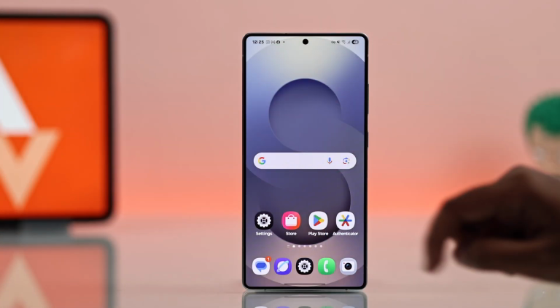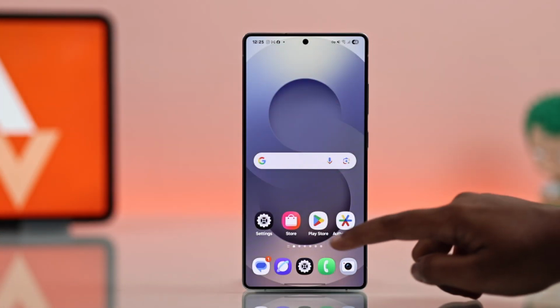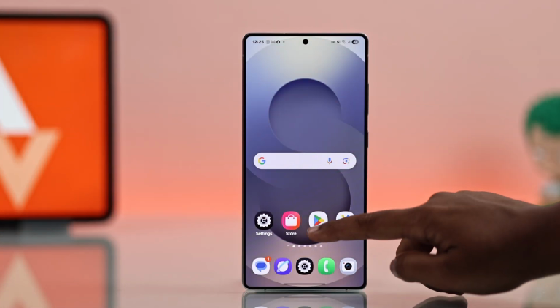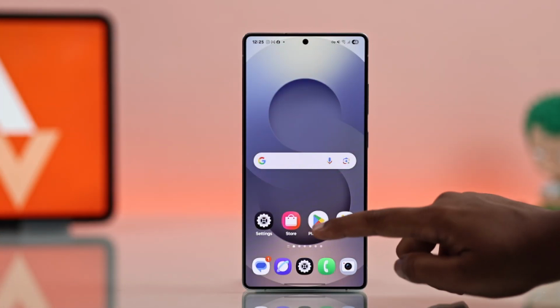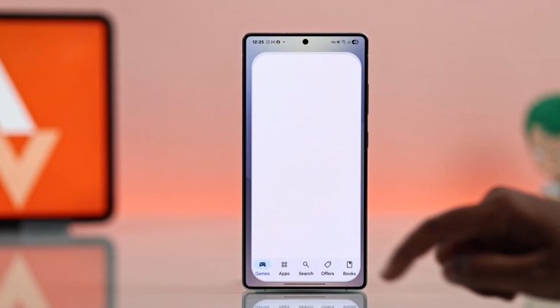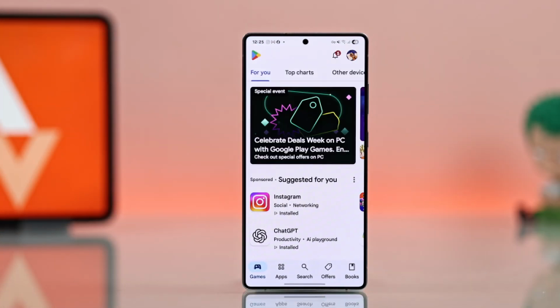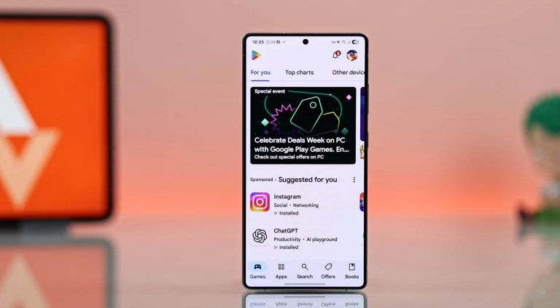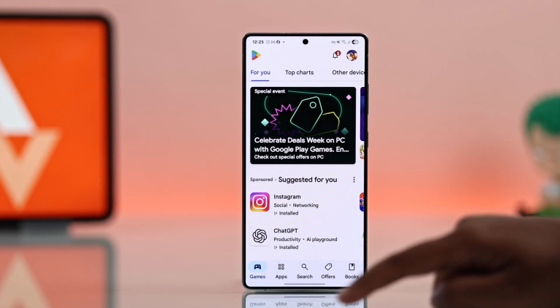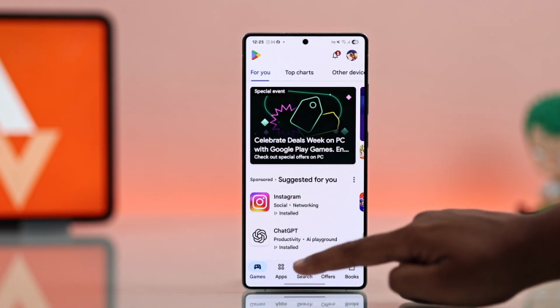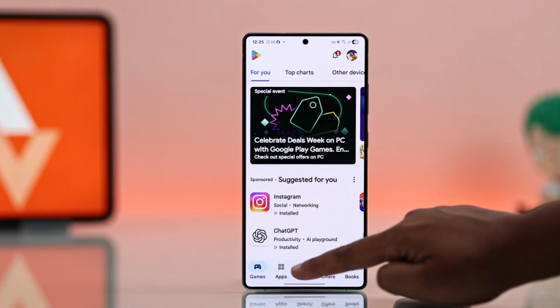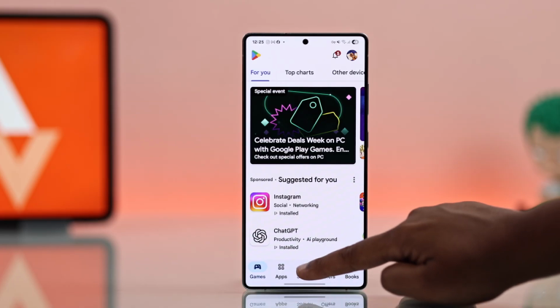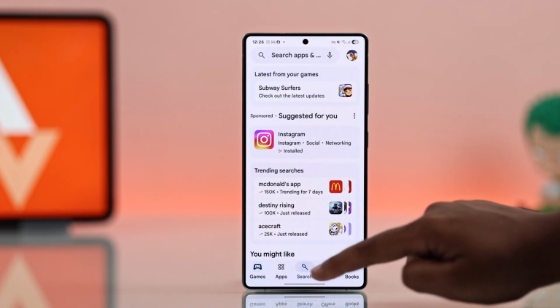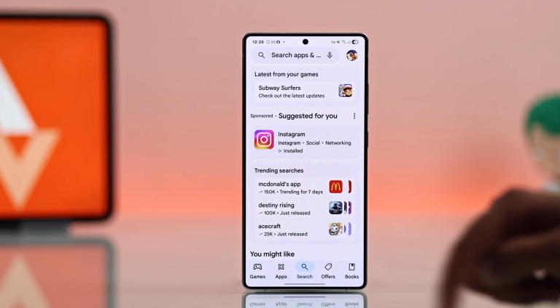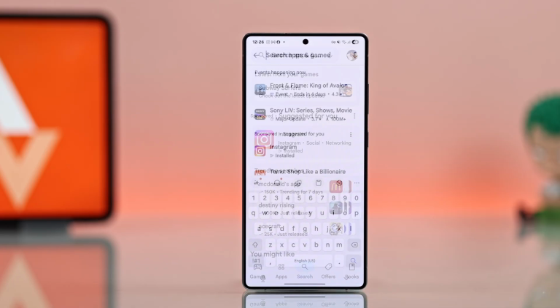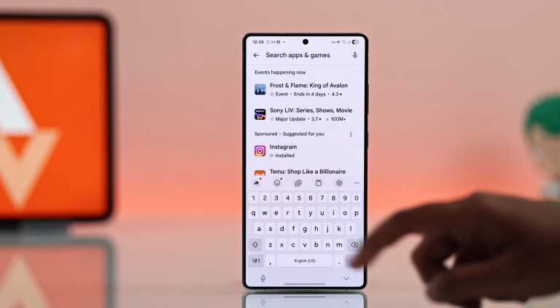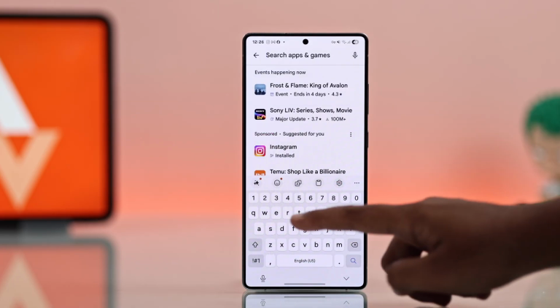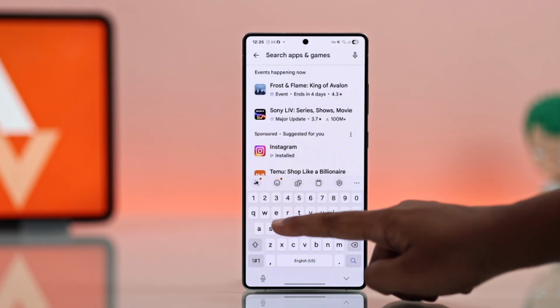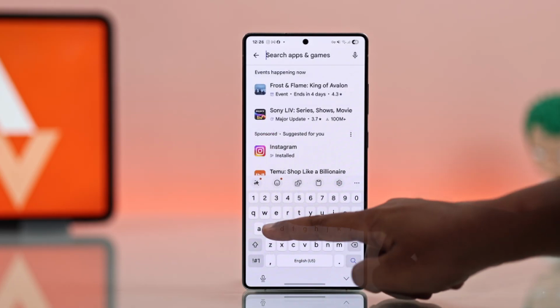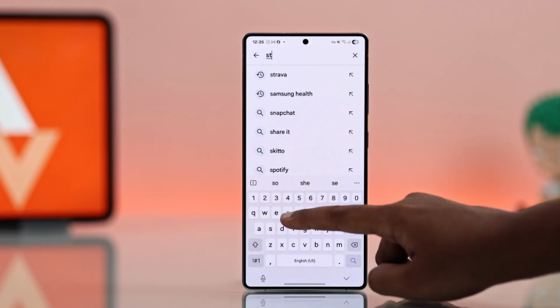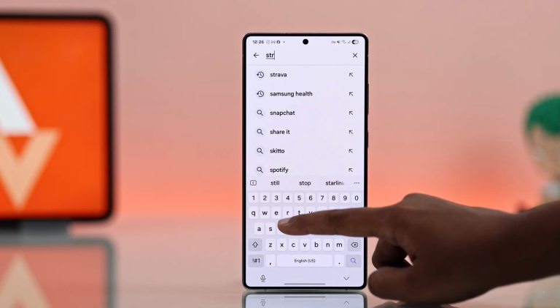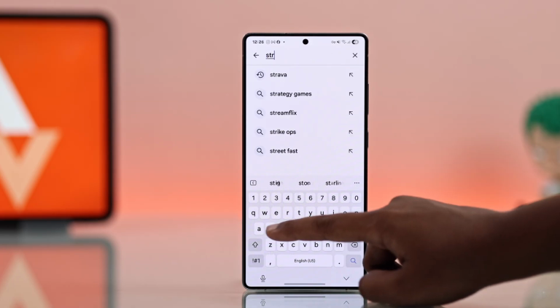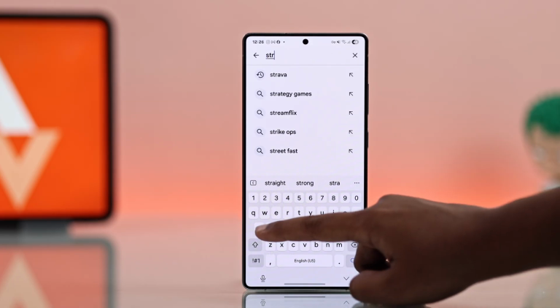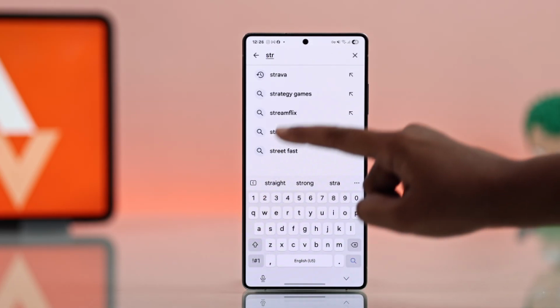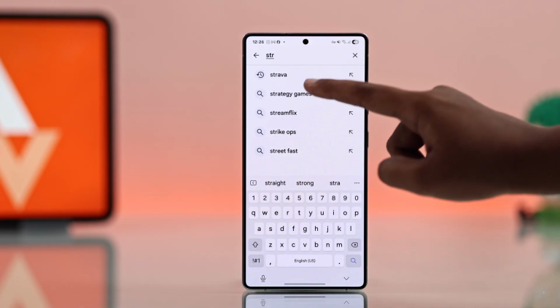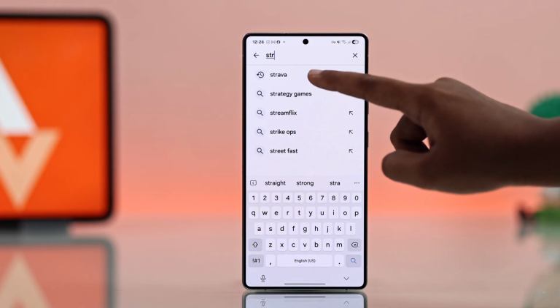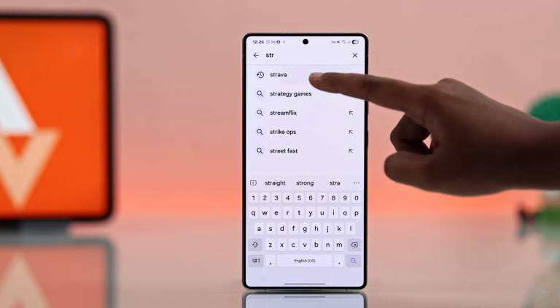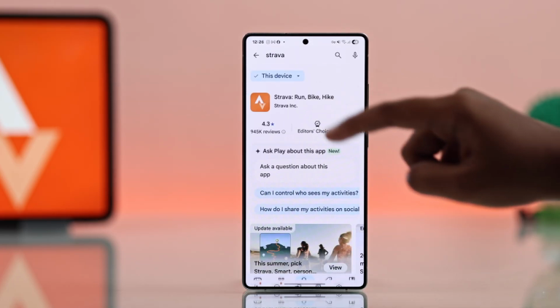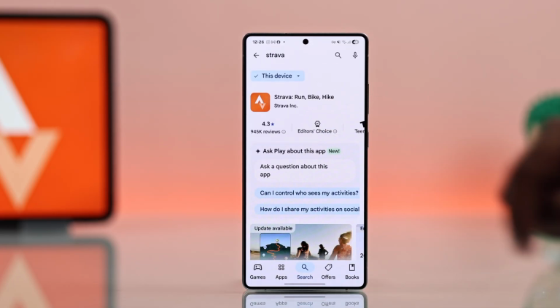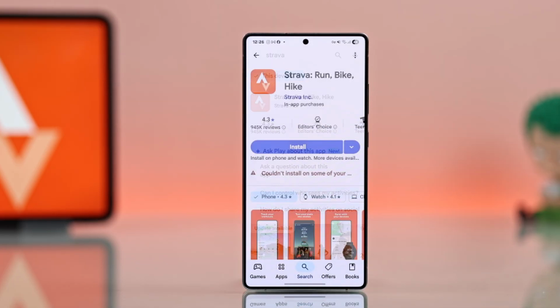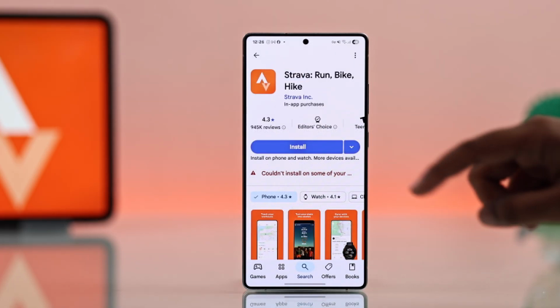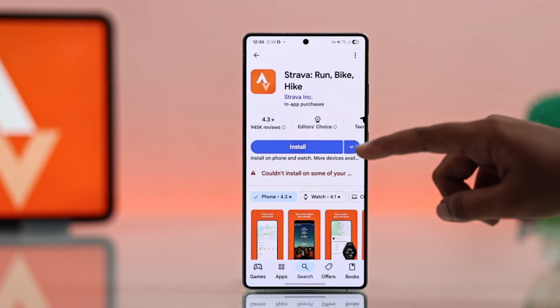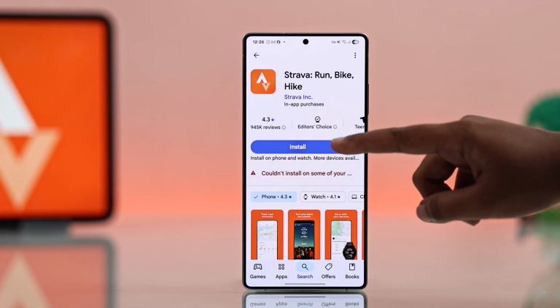First, you have to install the Strava app from your Play Store. Just search for Strava and install it.